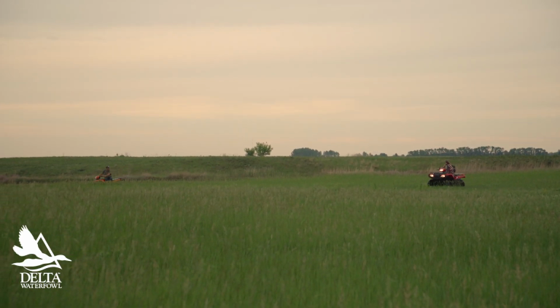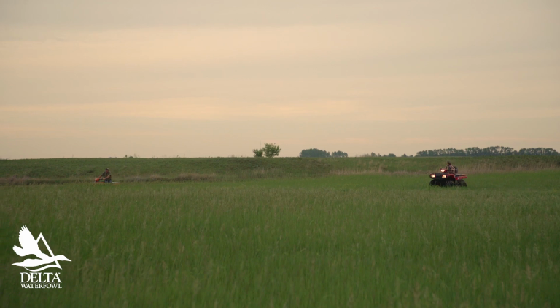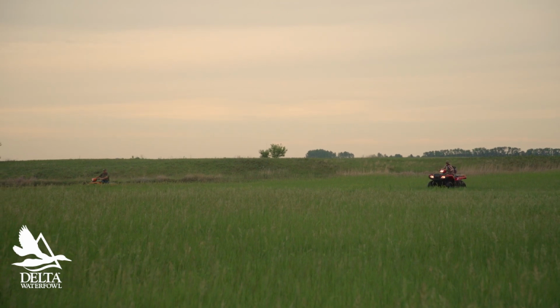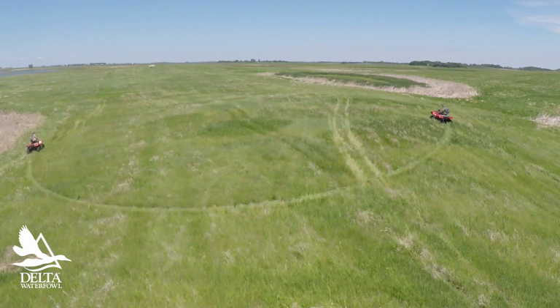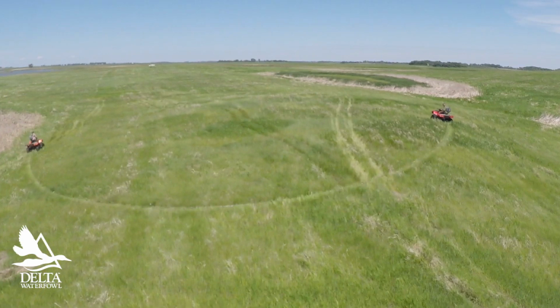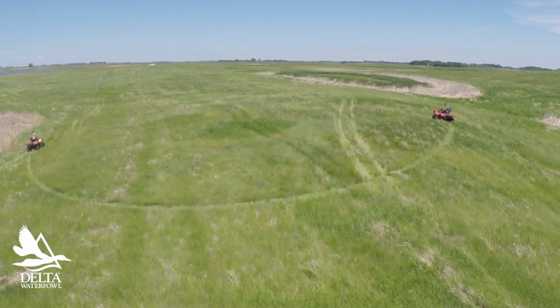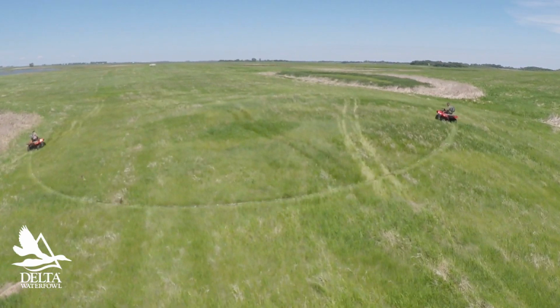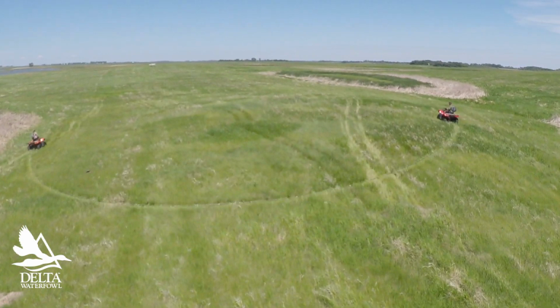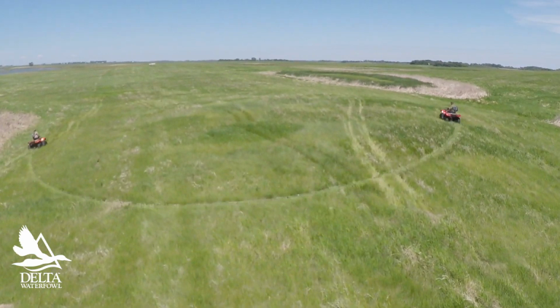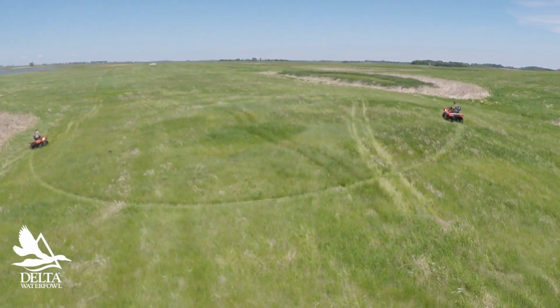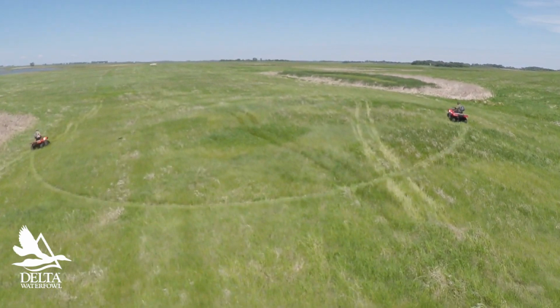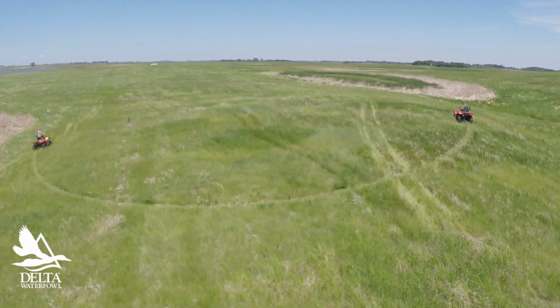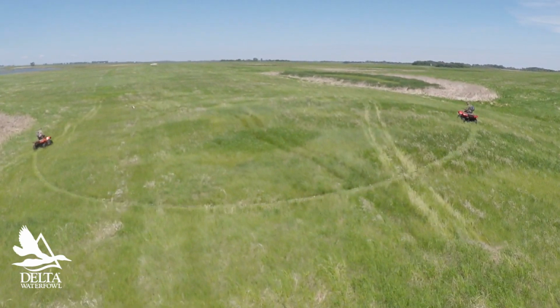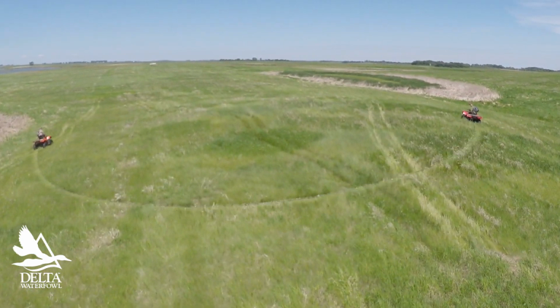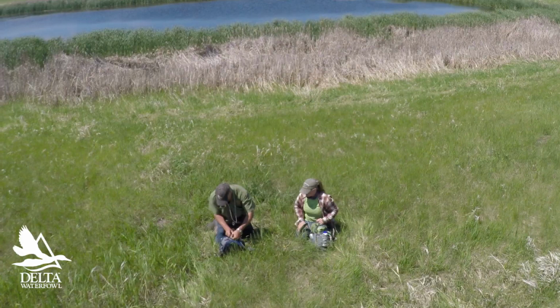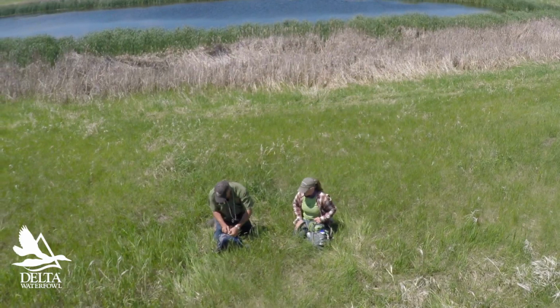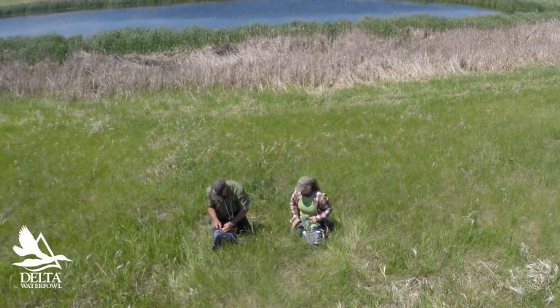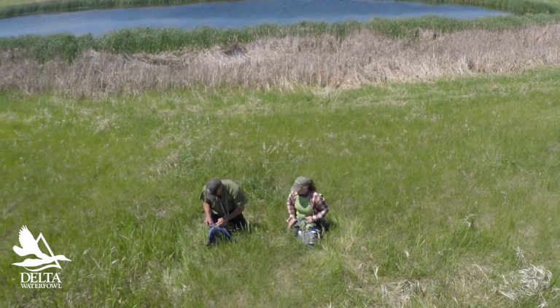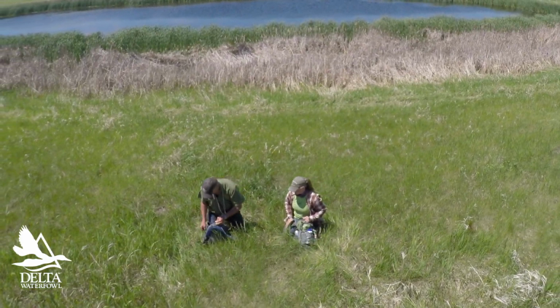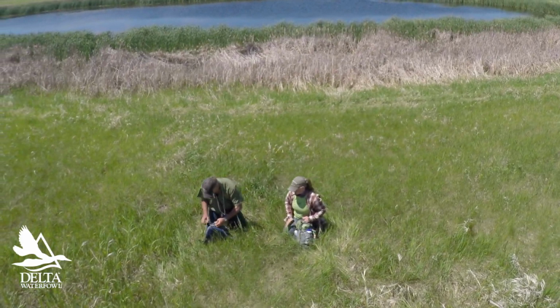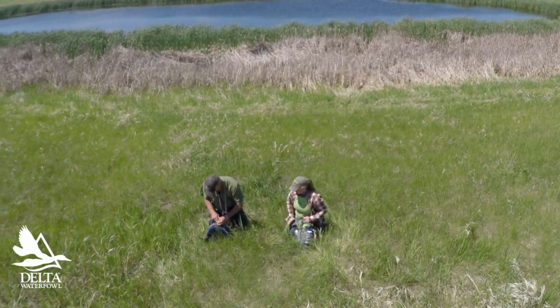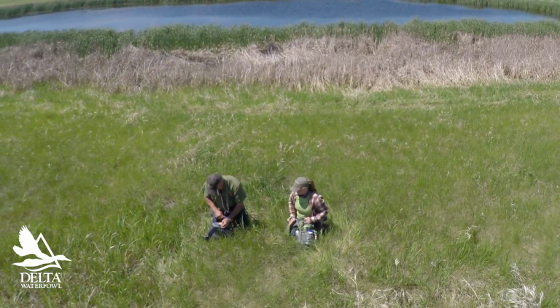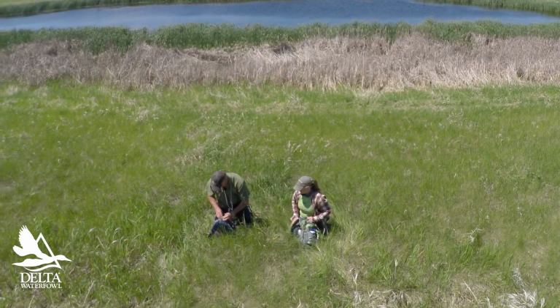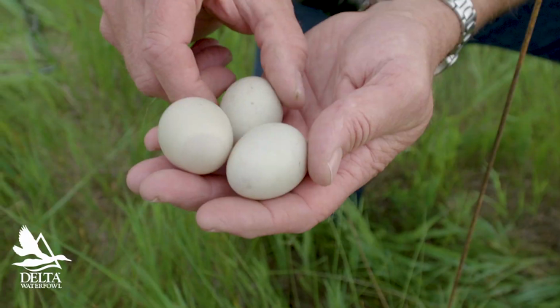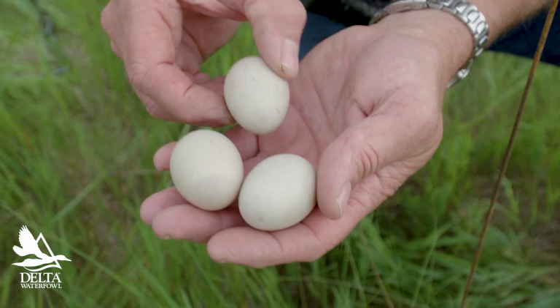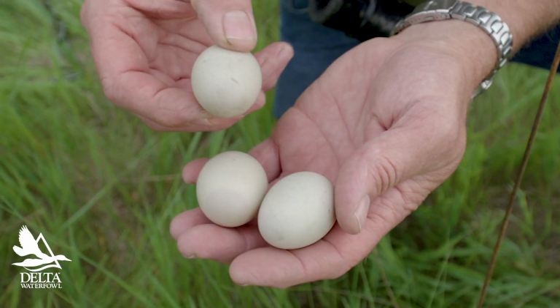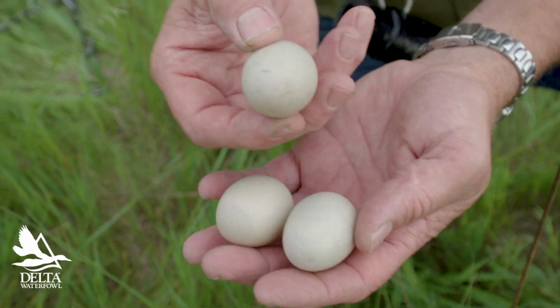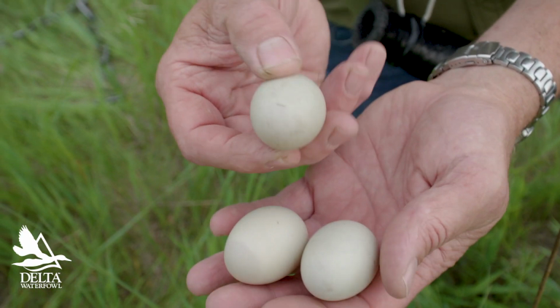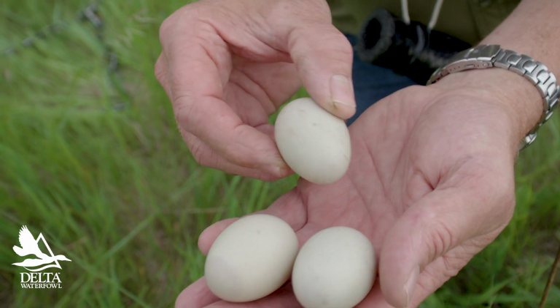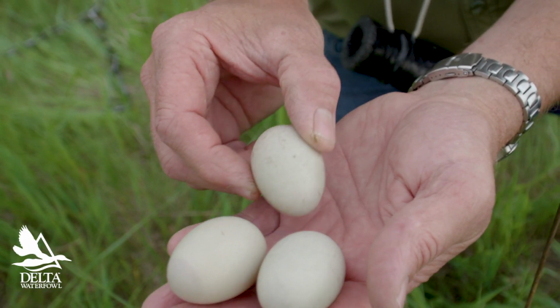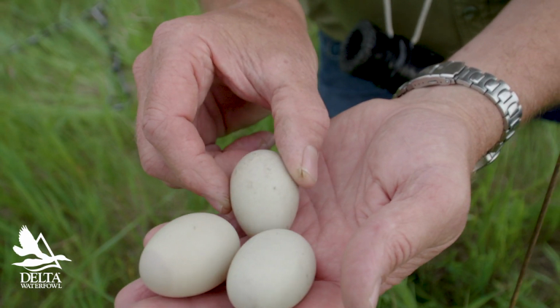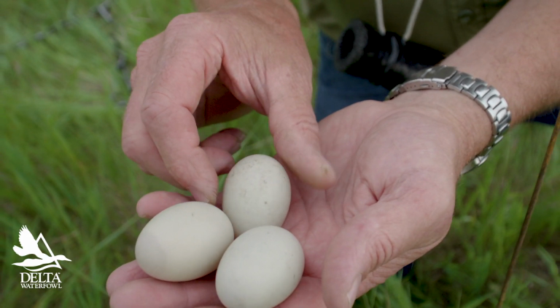It's a simple process. Drag the chain, and as soon as you see the duck flush, stop and walk back and find the nest. And then we monitor the nest to look at nest success.